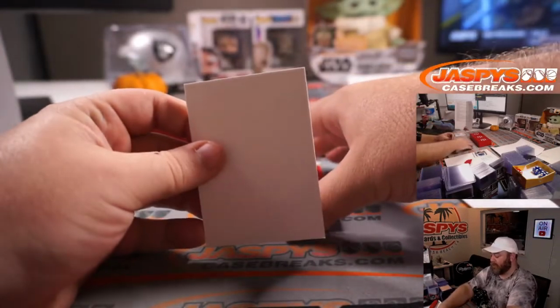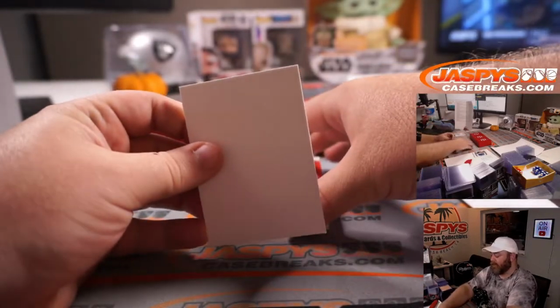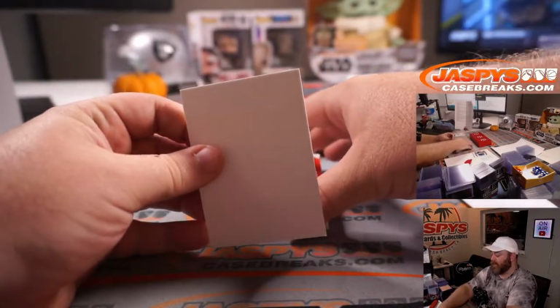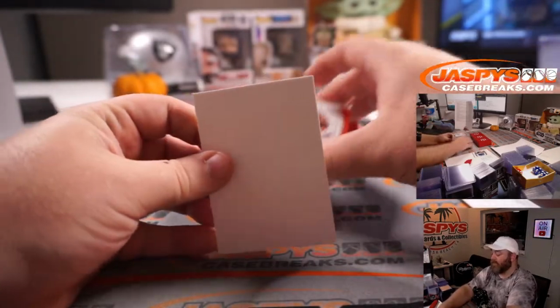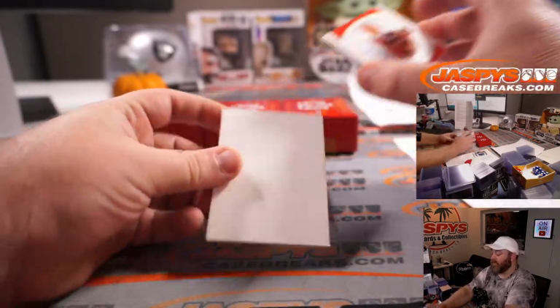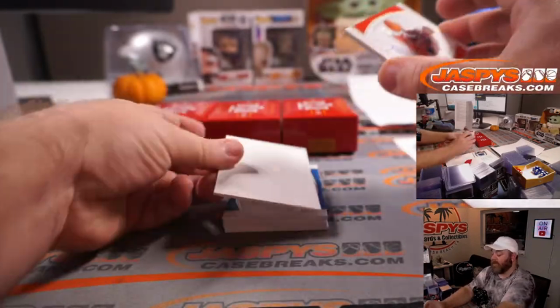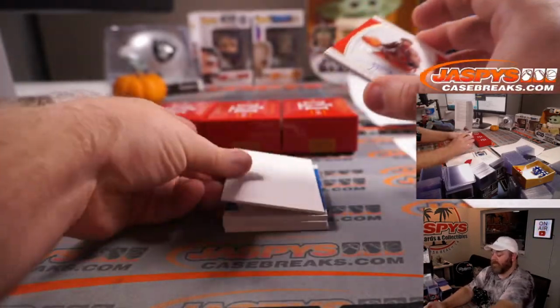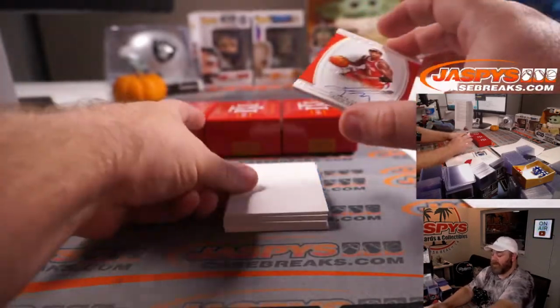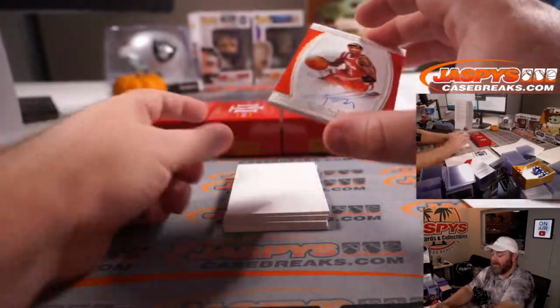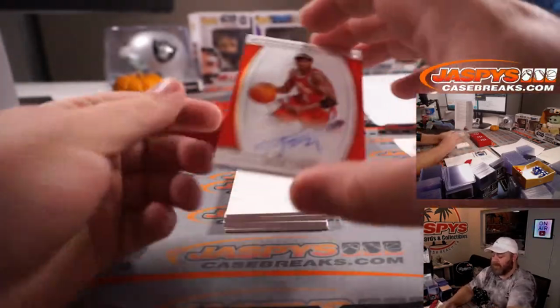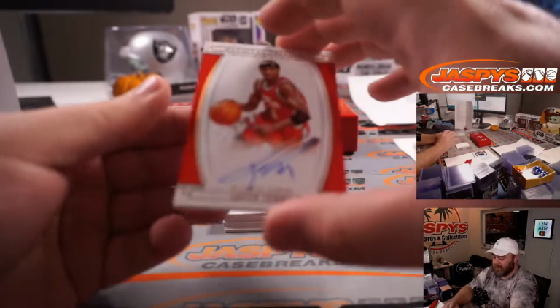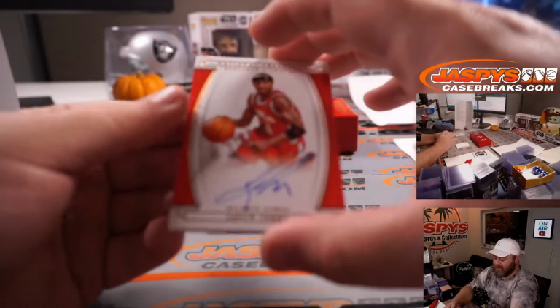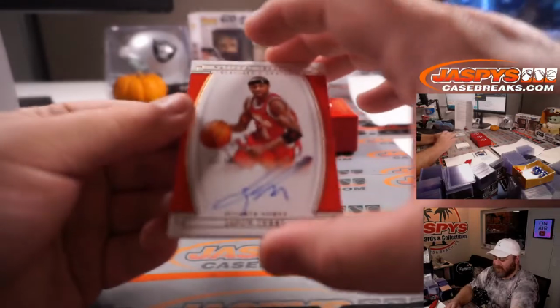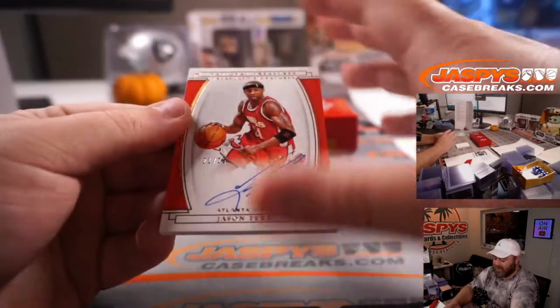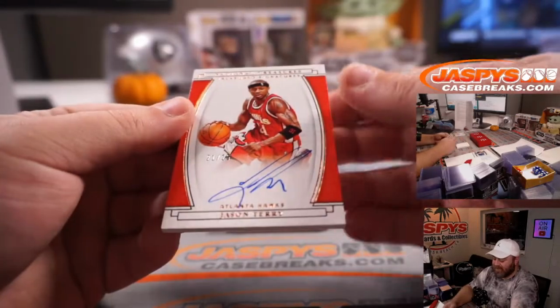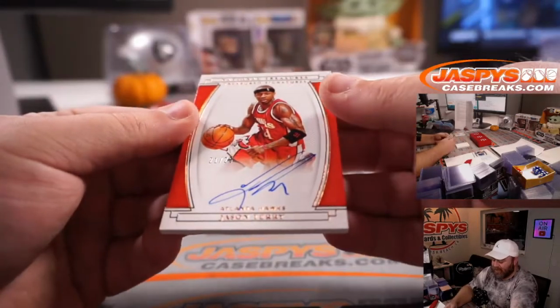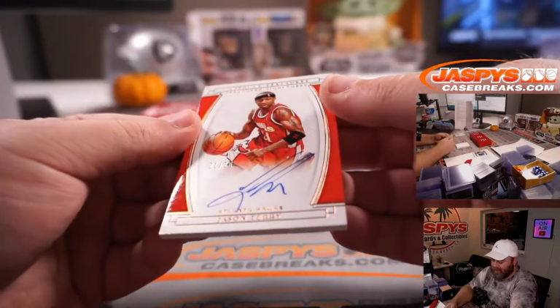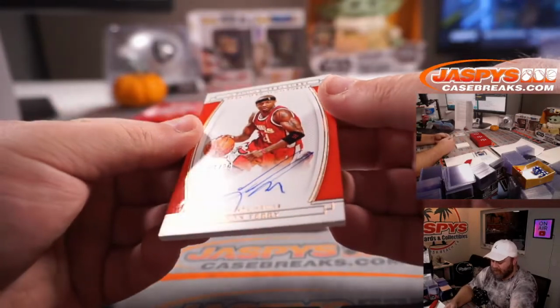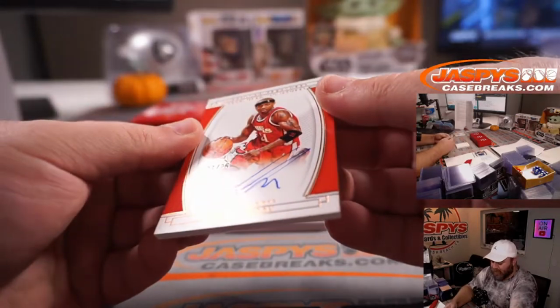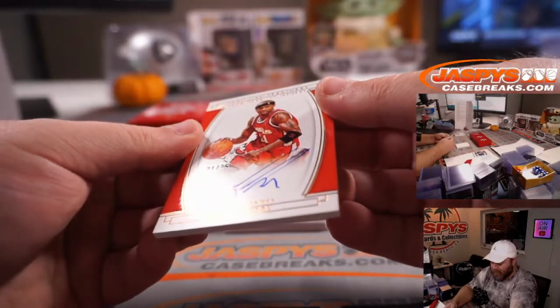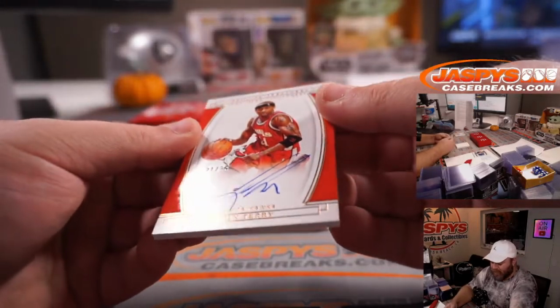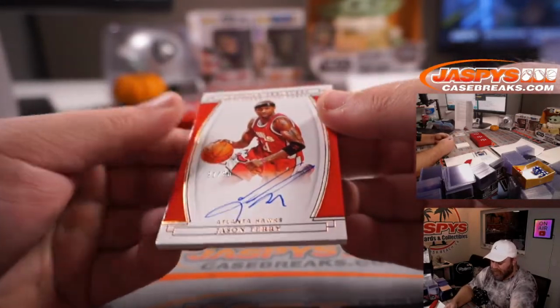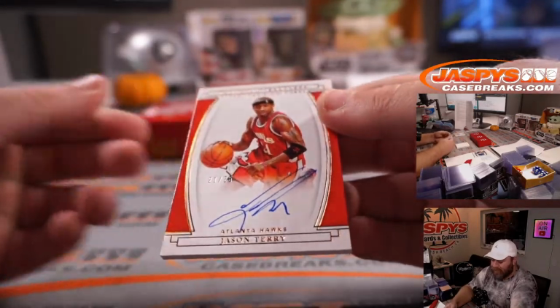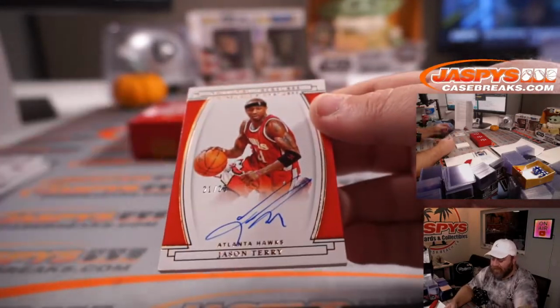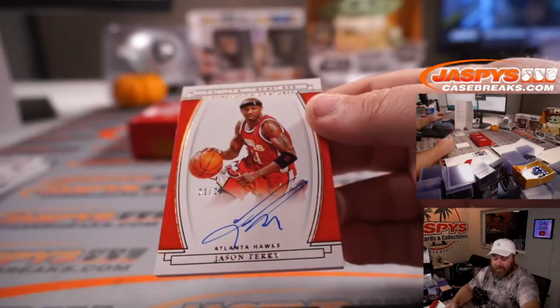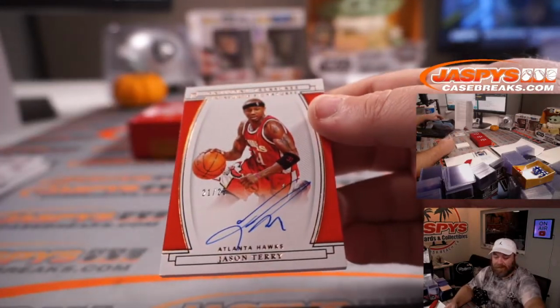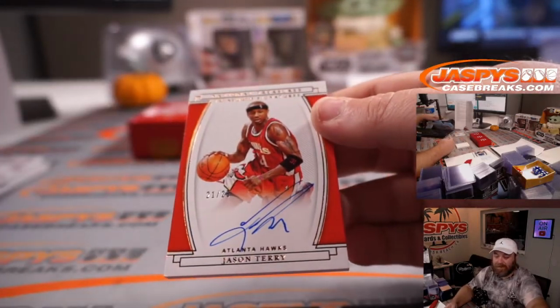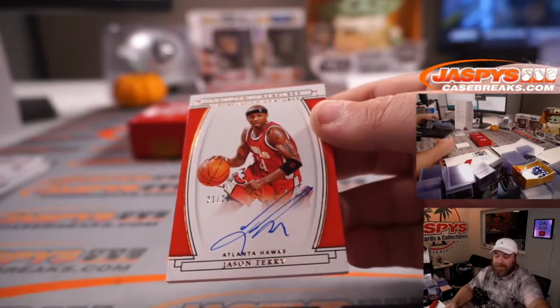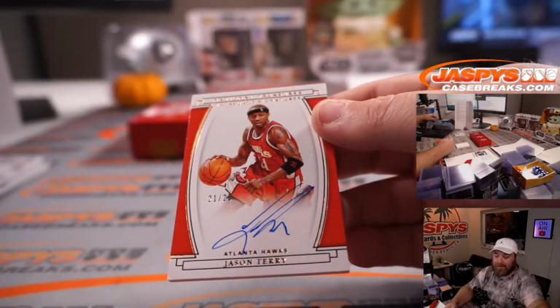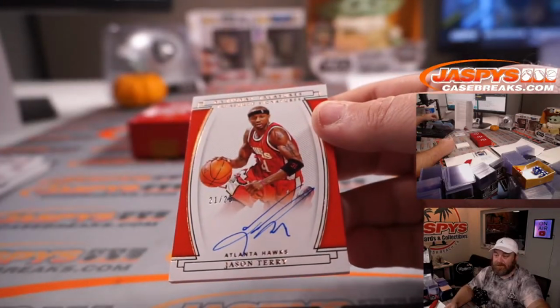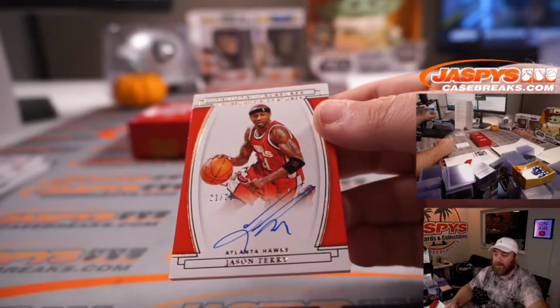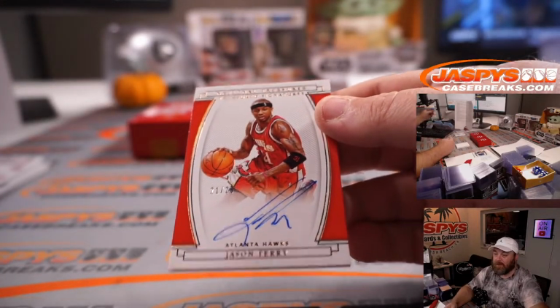Our first auto of the break: Jason Terry, 21 out of 25 for the Atlanta Hawks. Paul Norton.